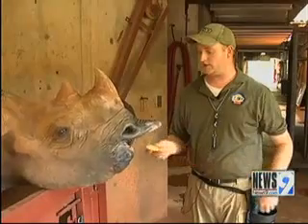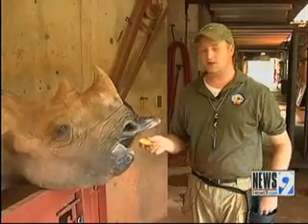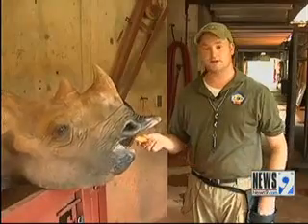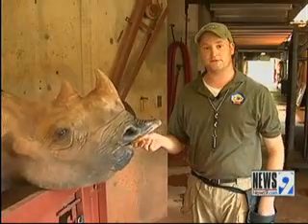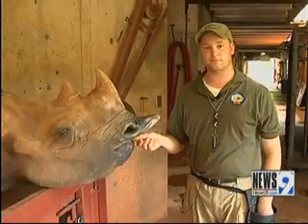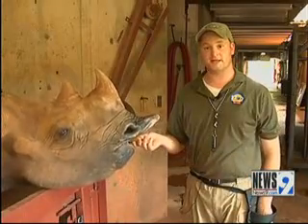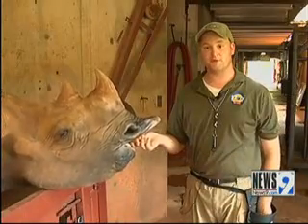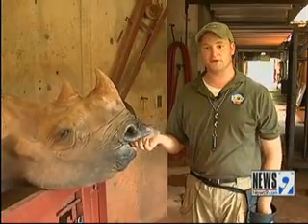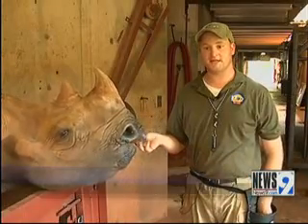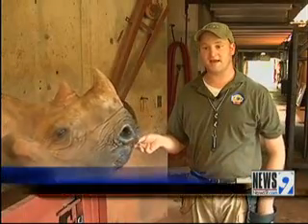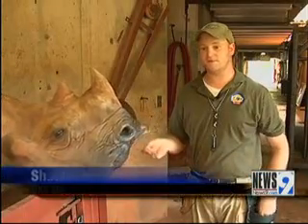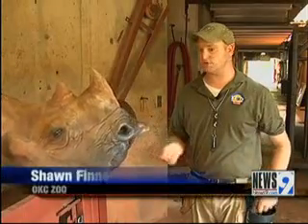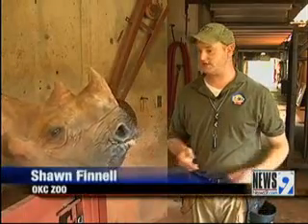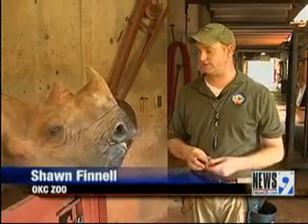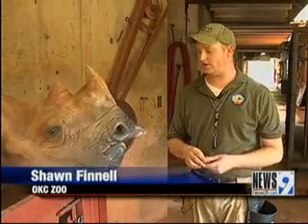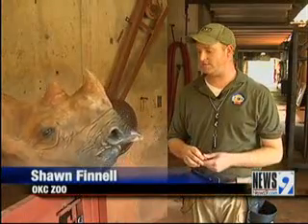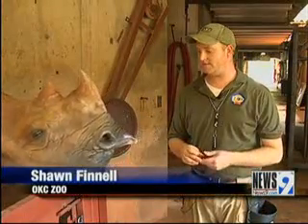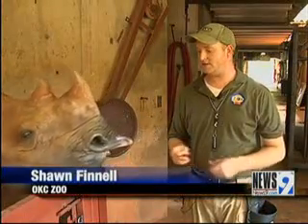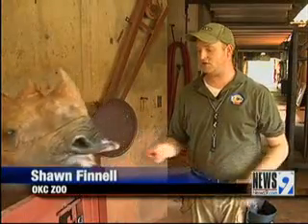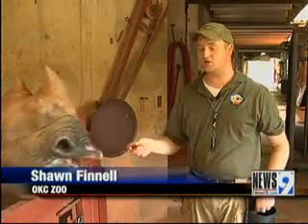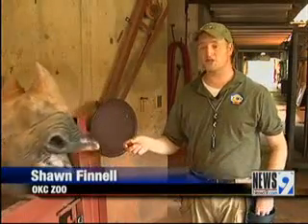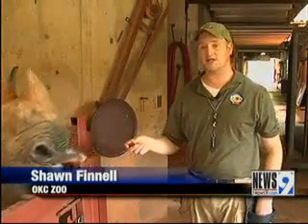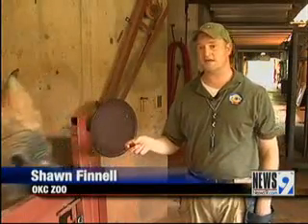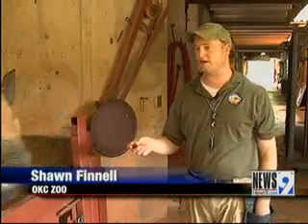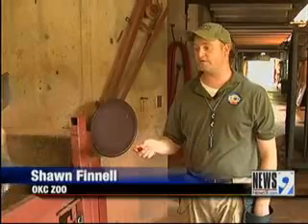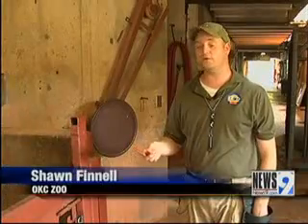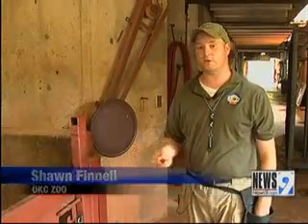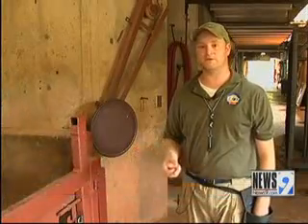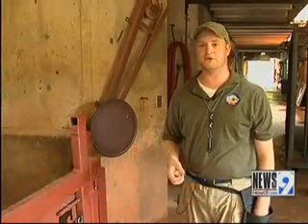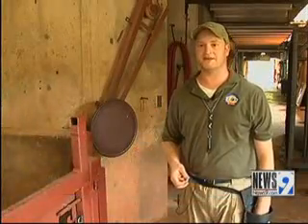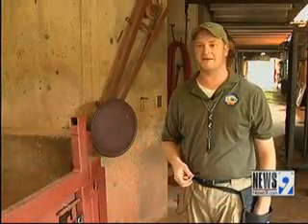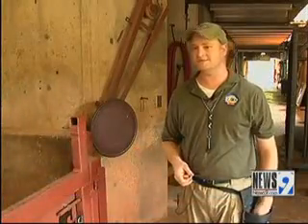She looks for blank parts of the canvas where she can fill in the paint because she knows she's going to get a bigger food reward for doing that.